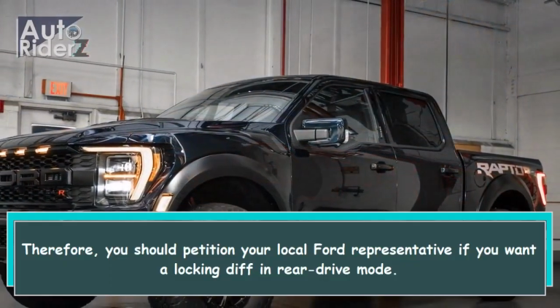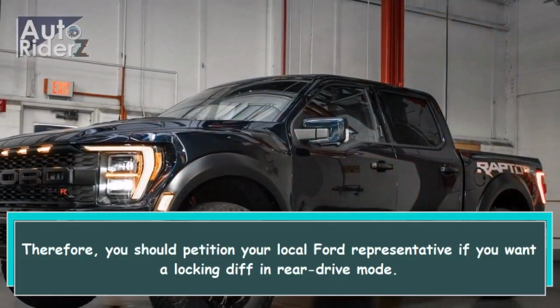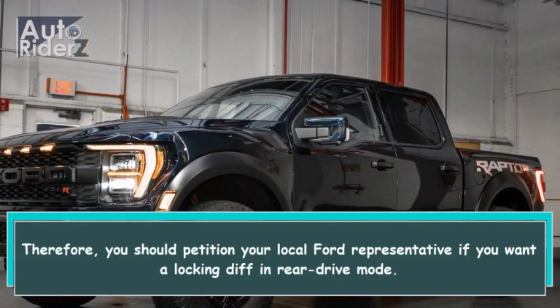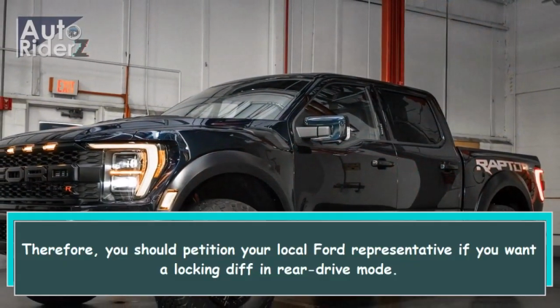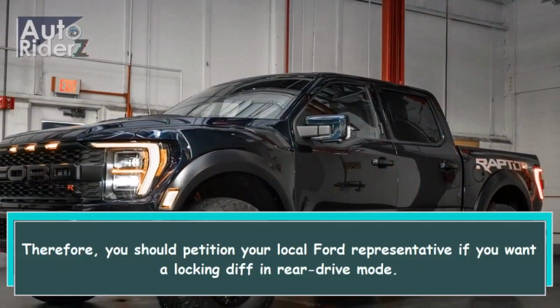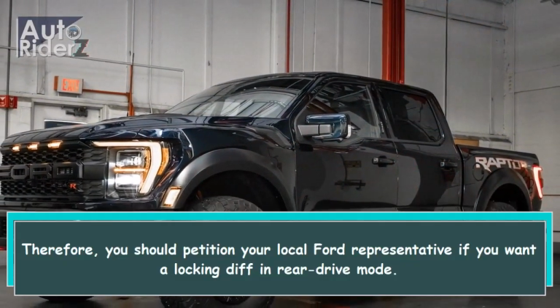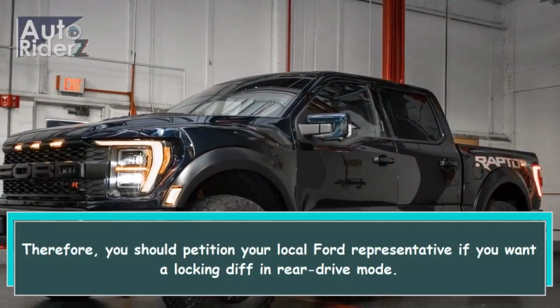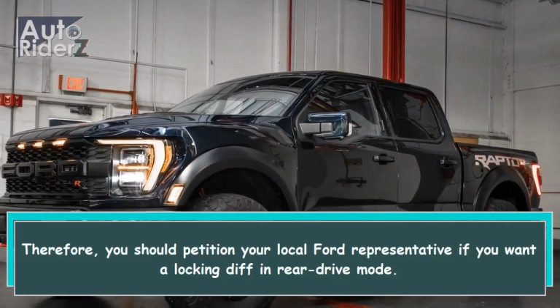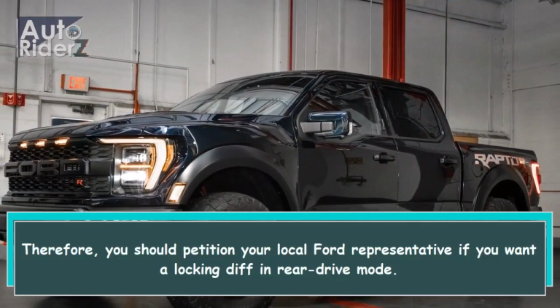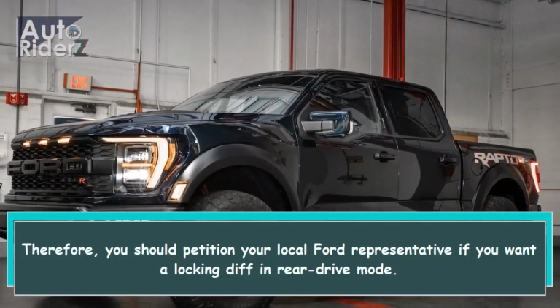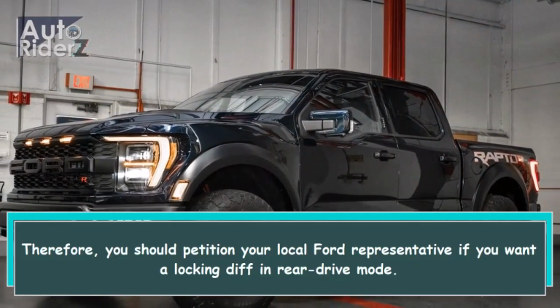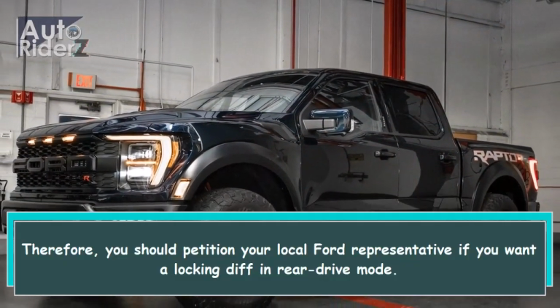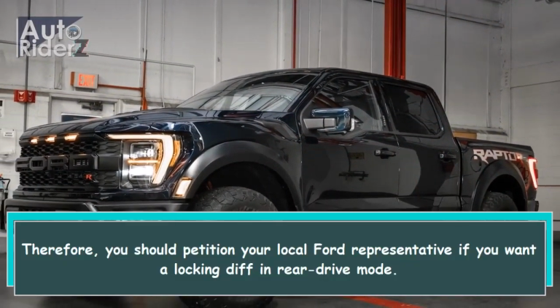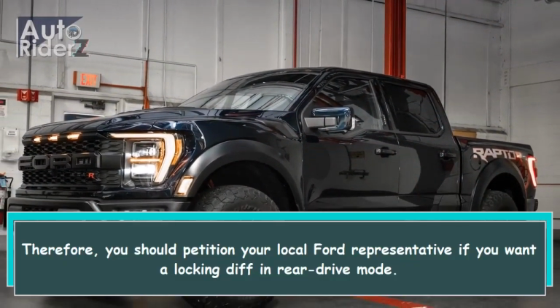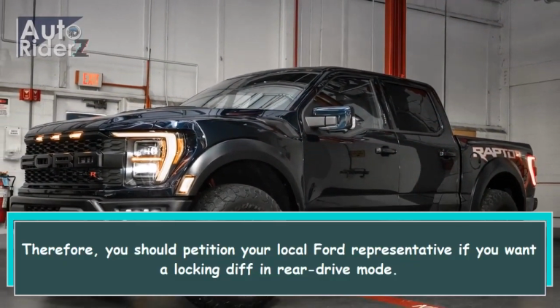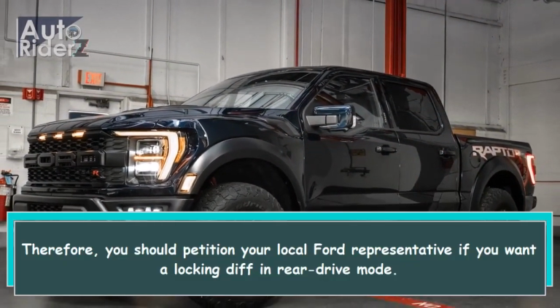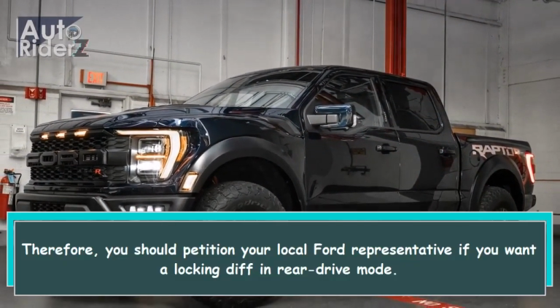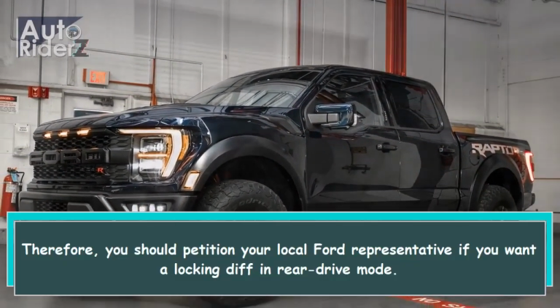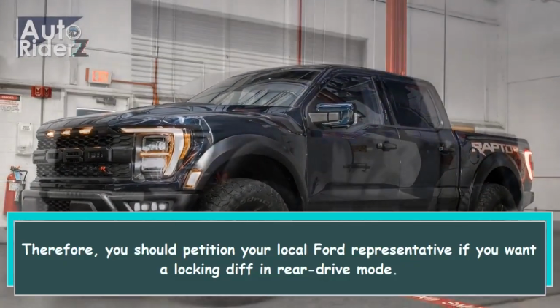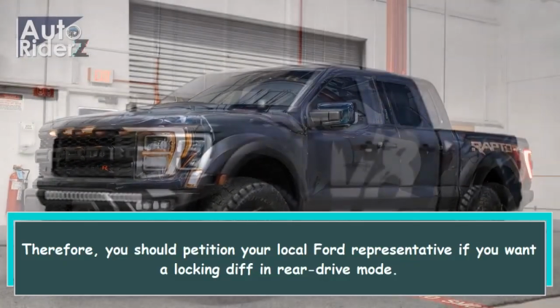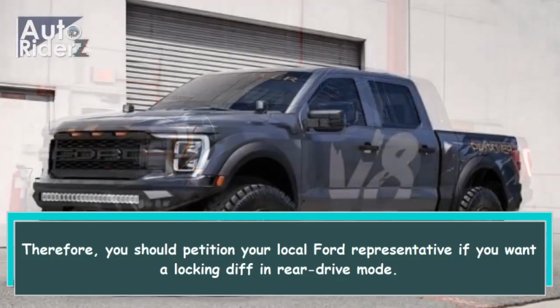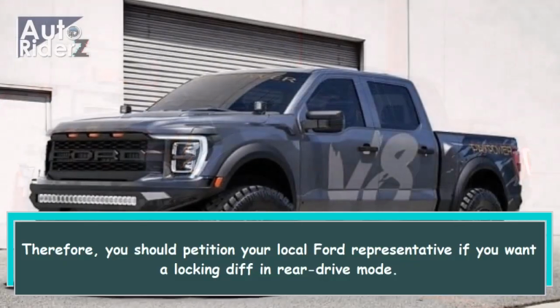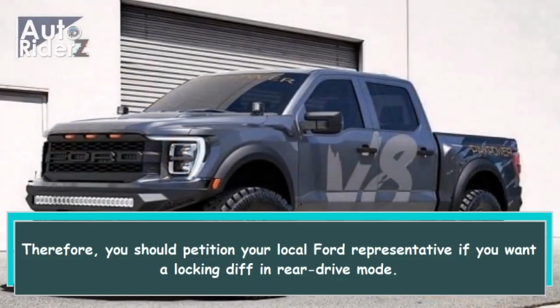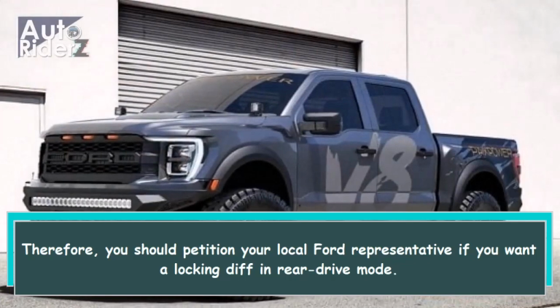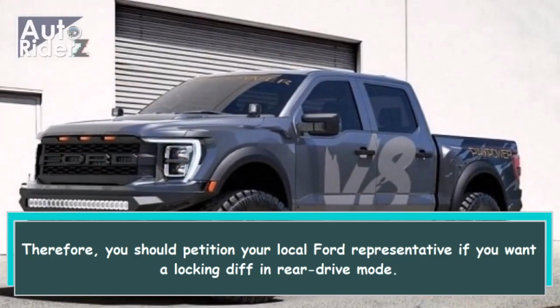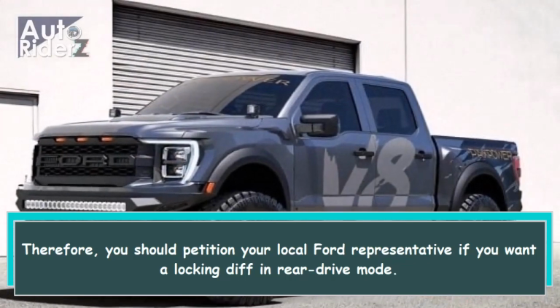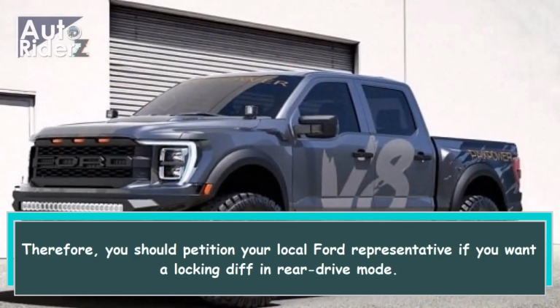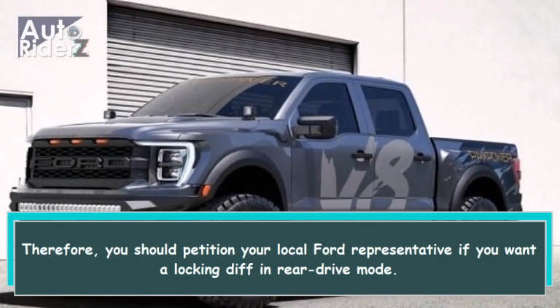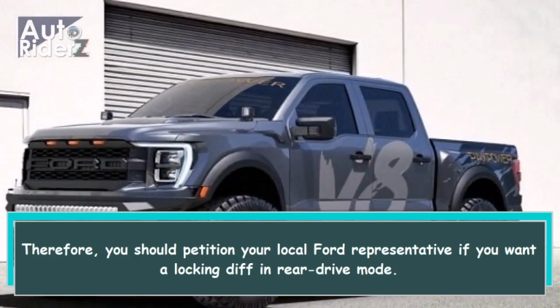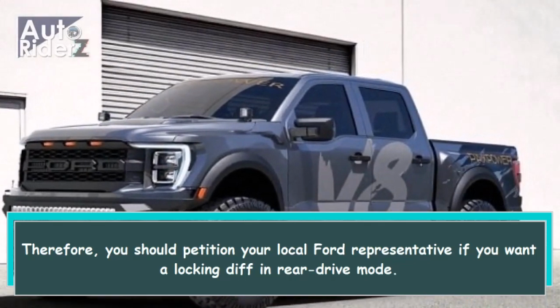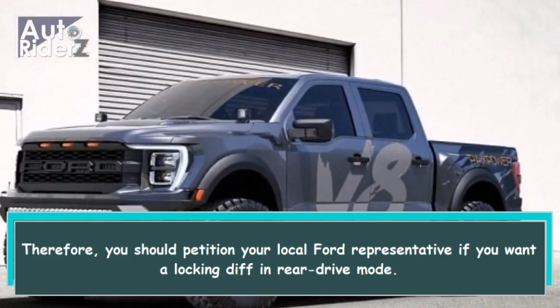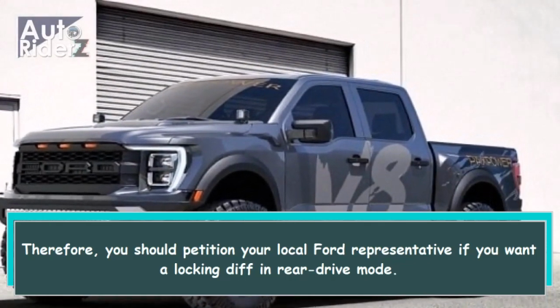Therefore, you should petition your local Ford representative if you want a locking differential in rear drive mode.